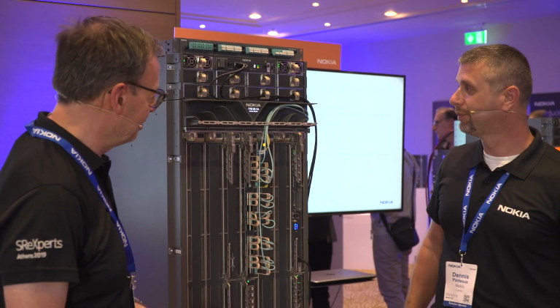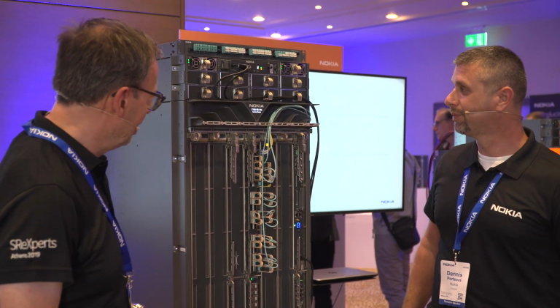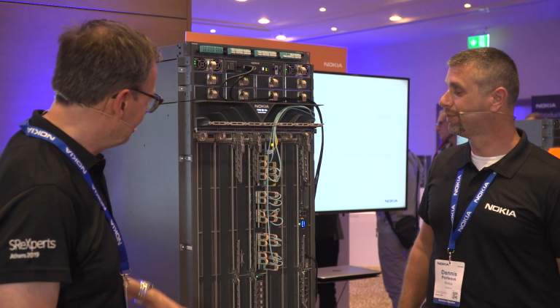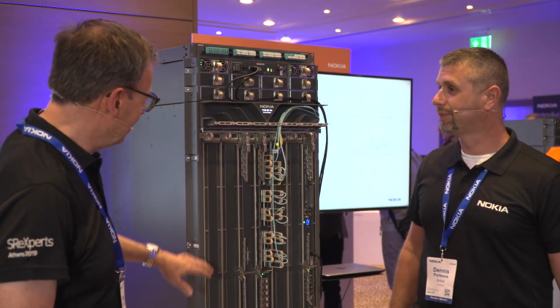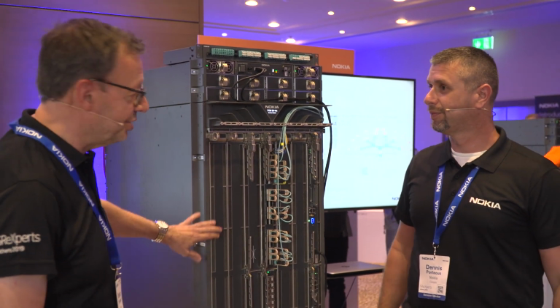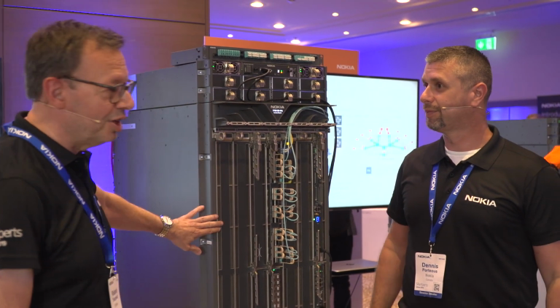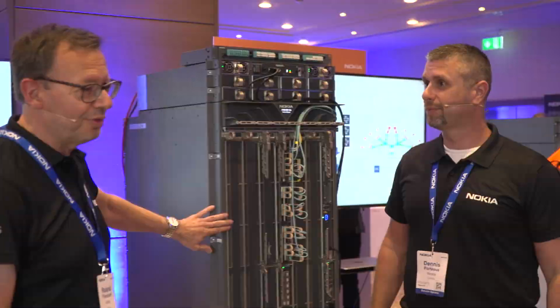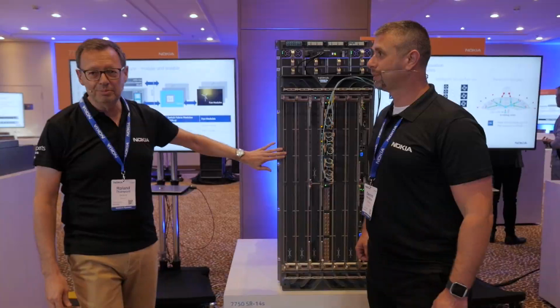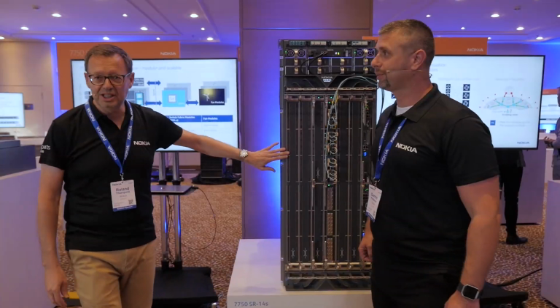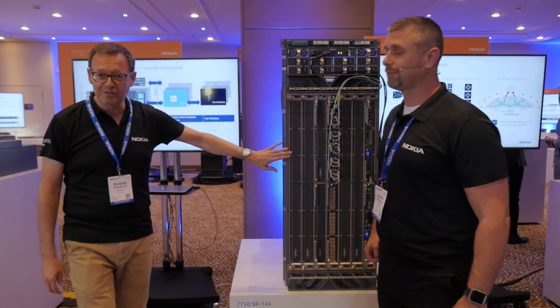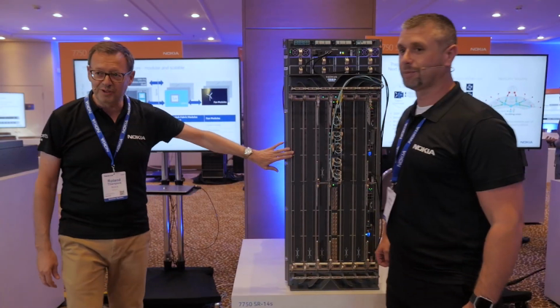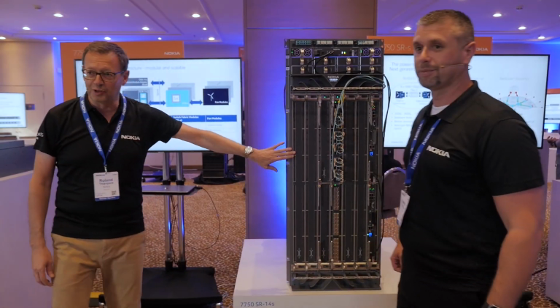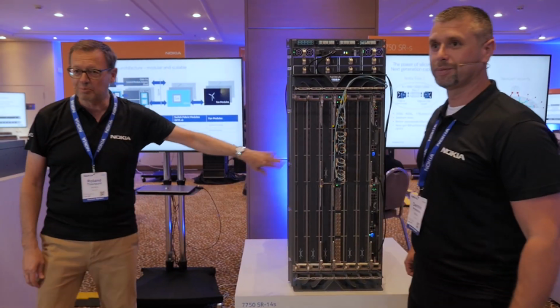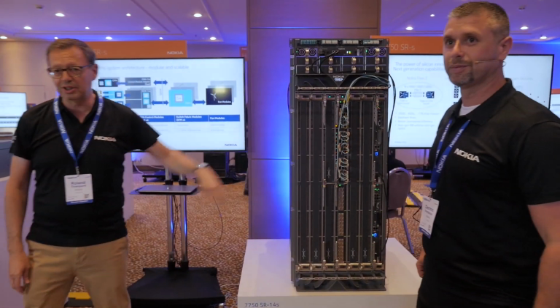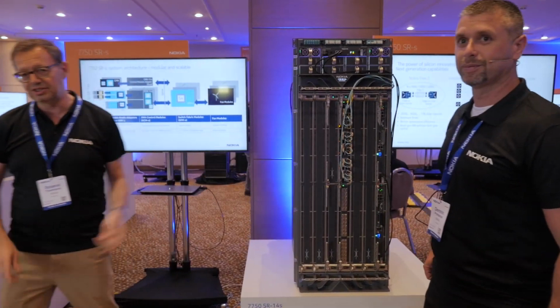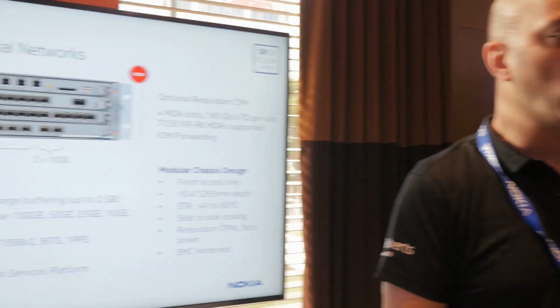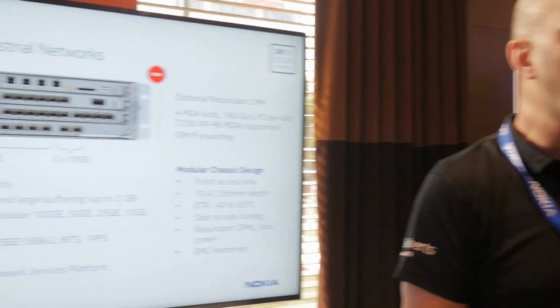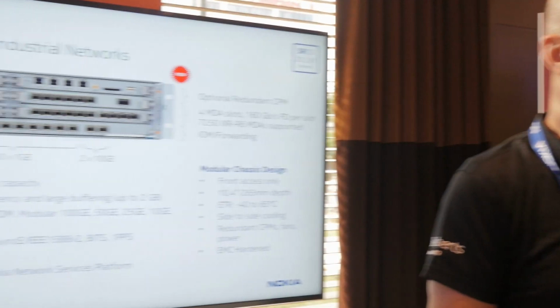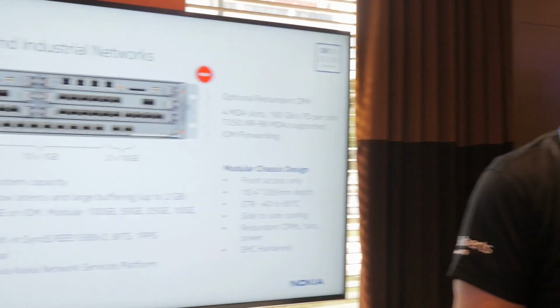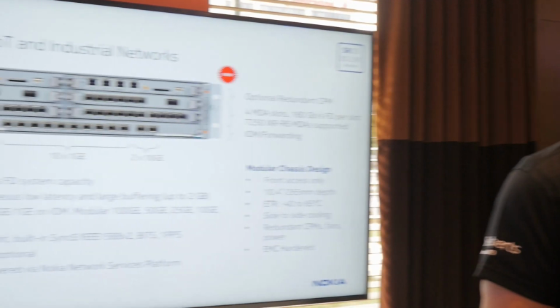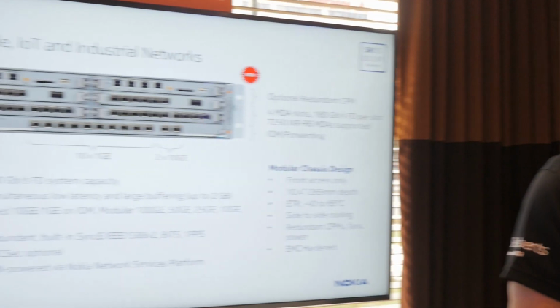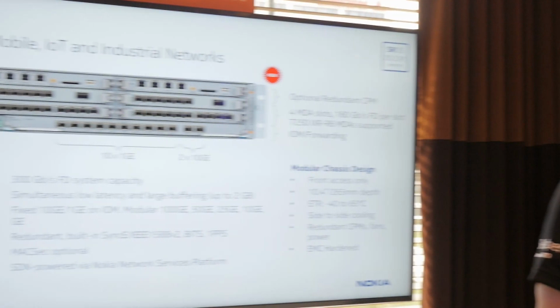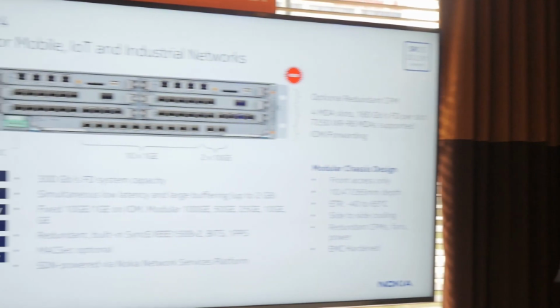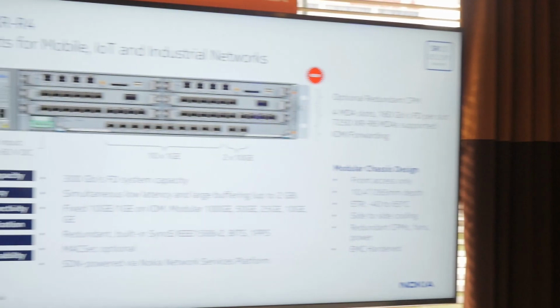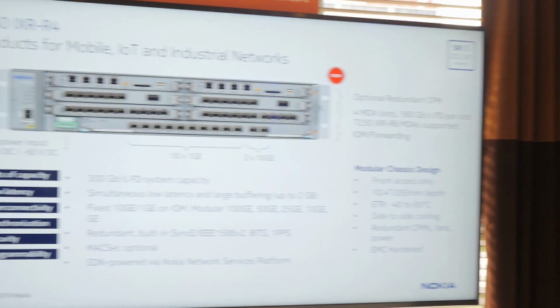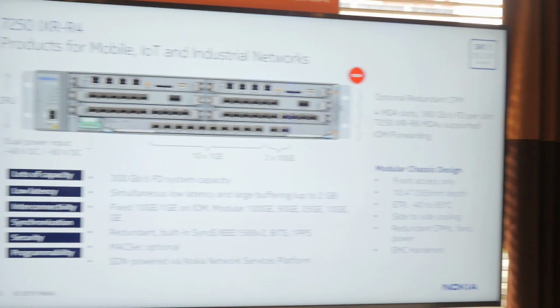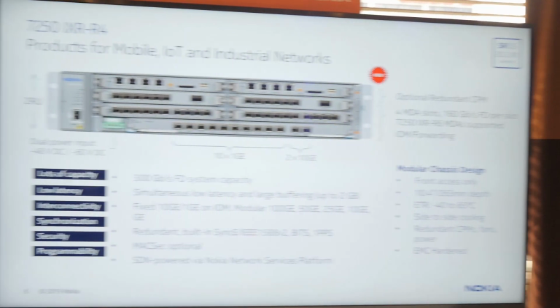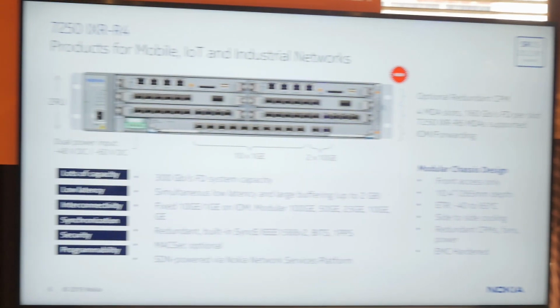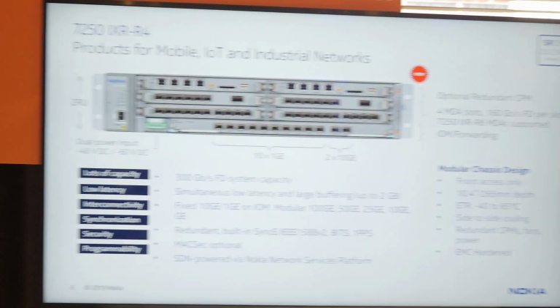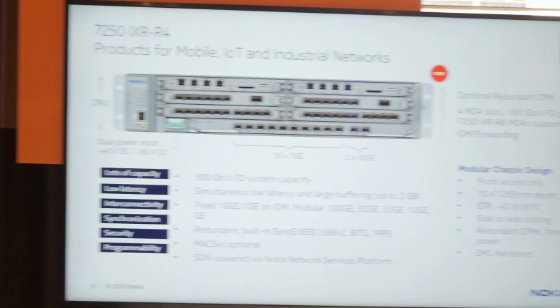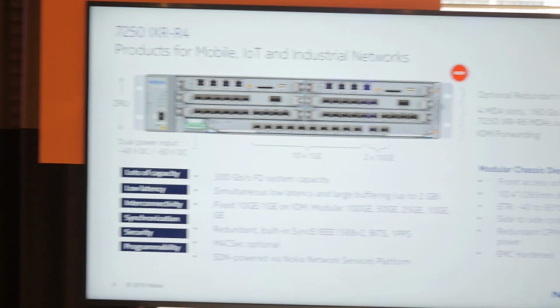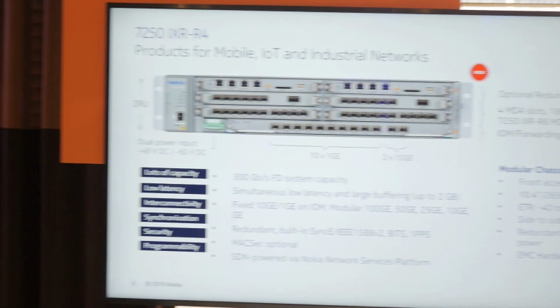And last but not least is the new QSFP56DD 400GB running full line rate across the system. Excellent. So let's go from the FP4 products all the way to the IXR product range.